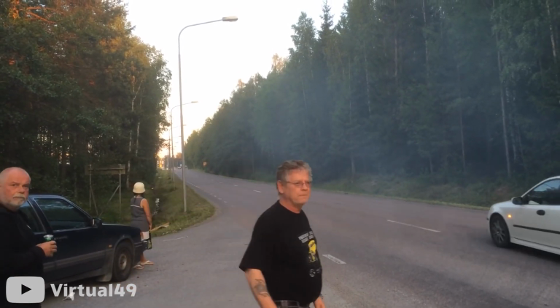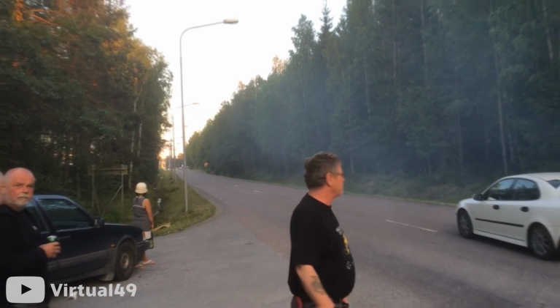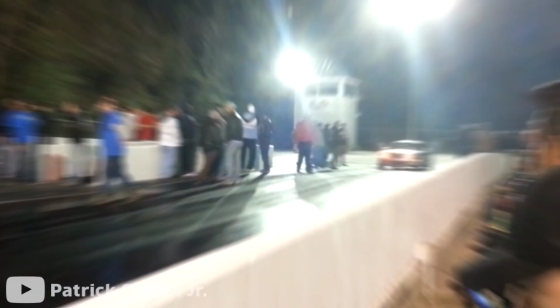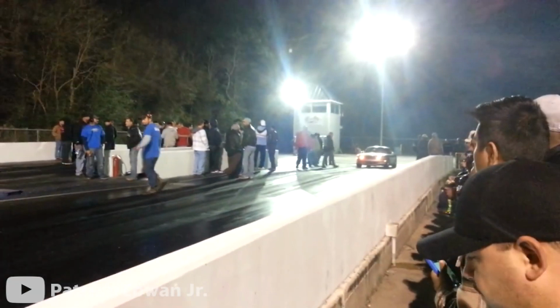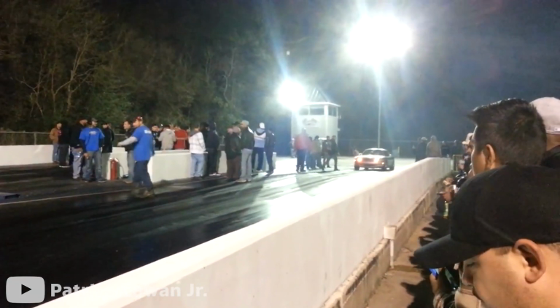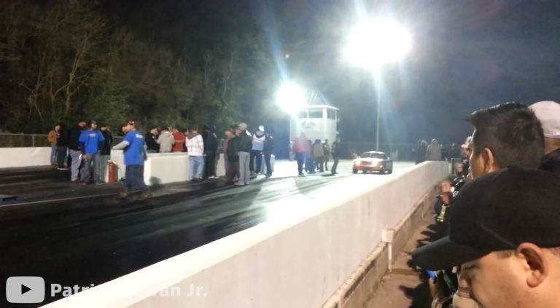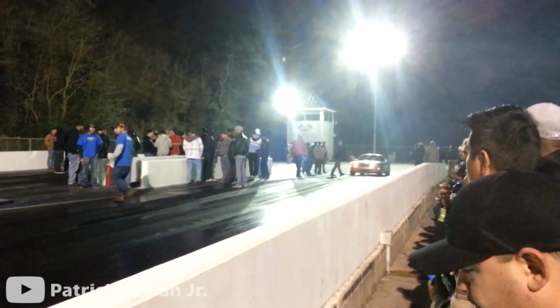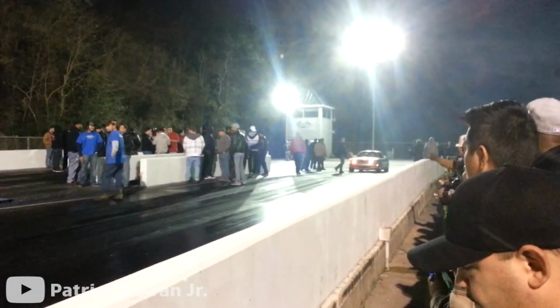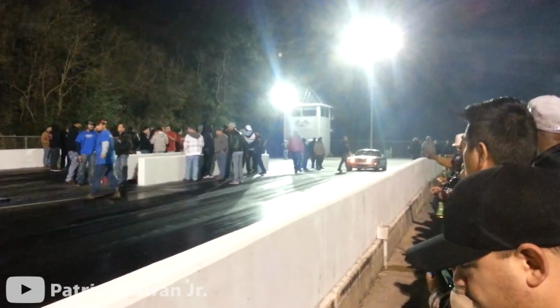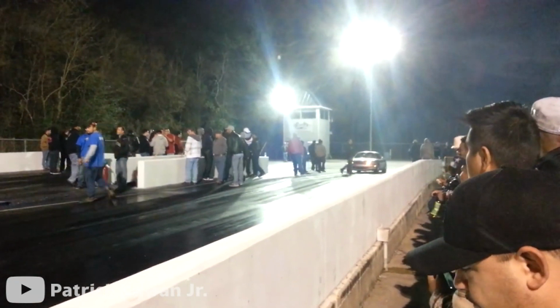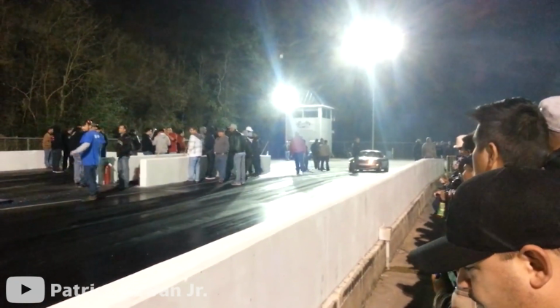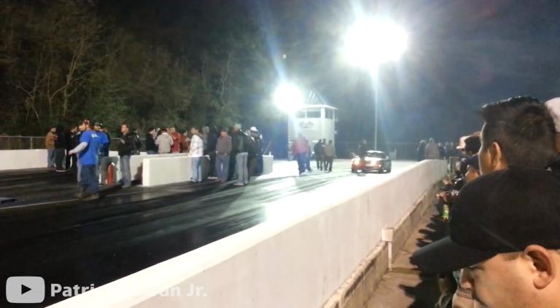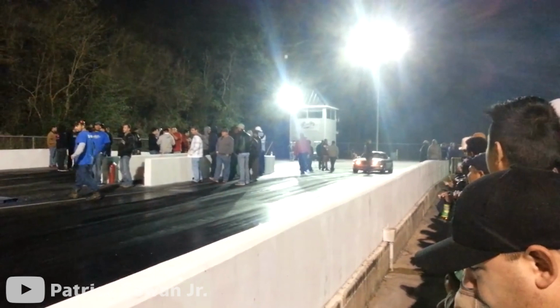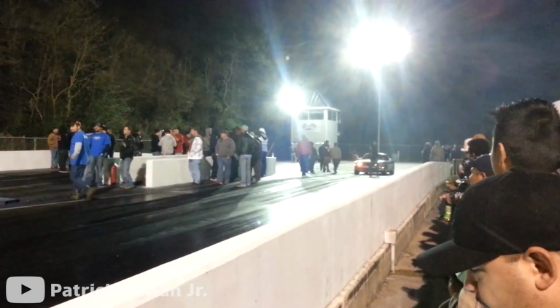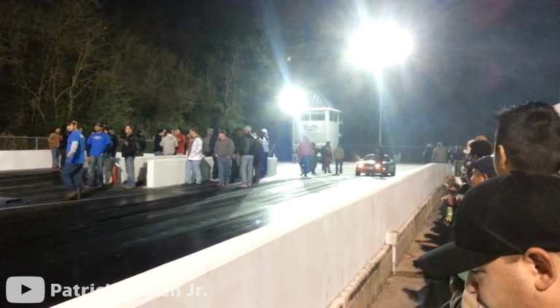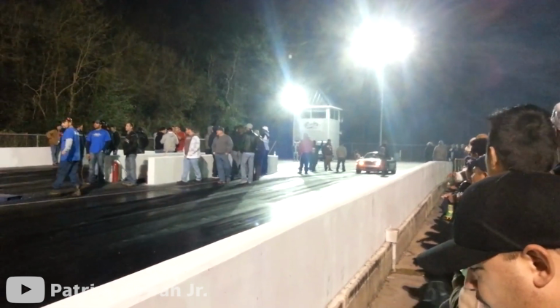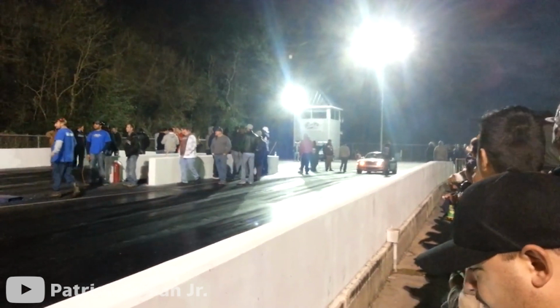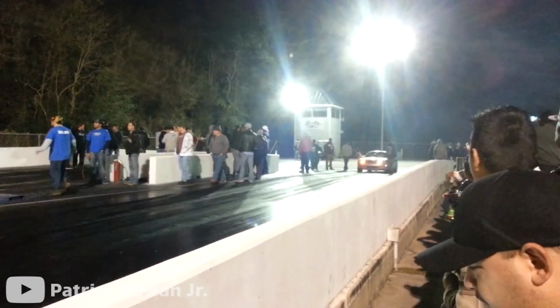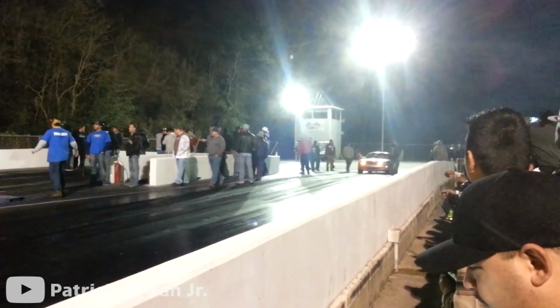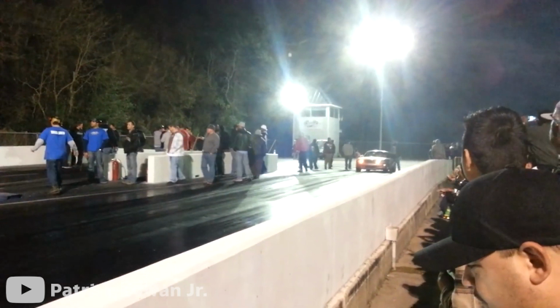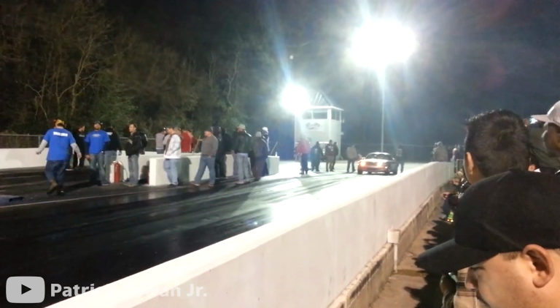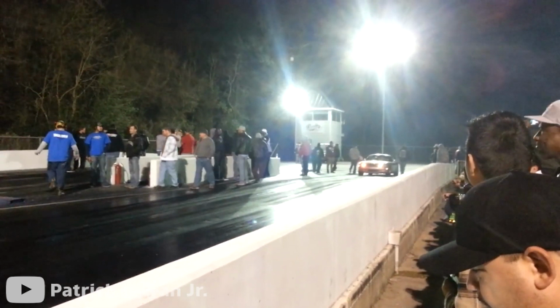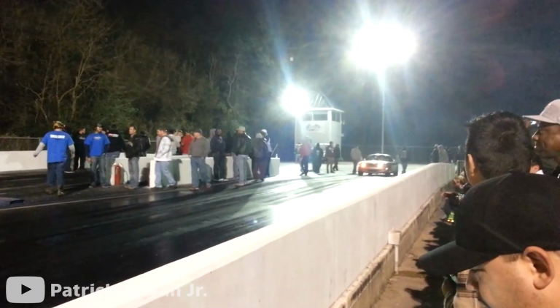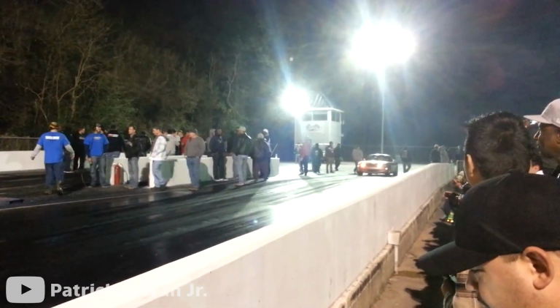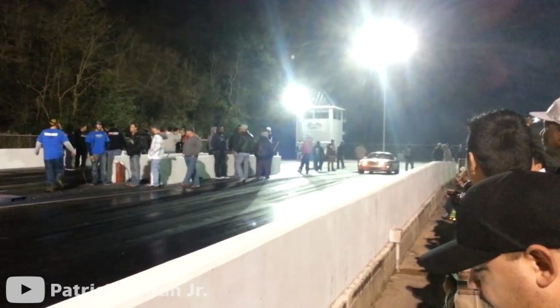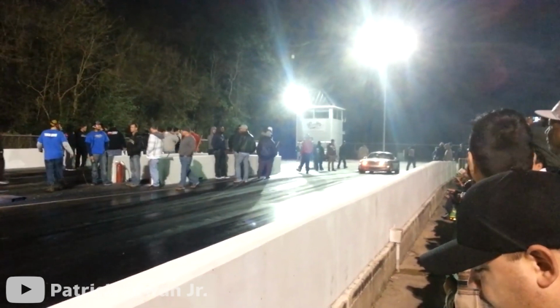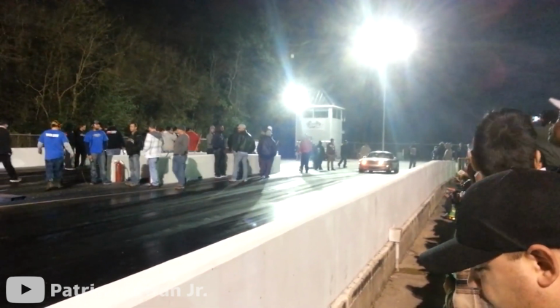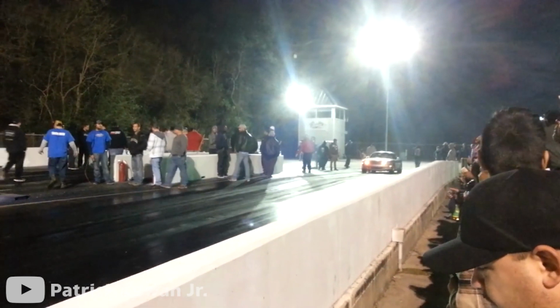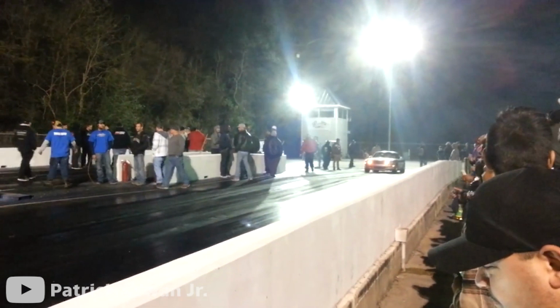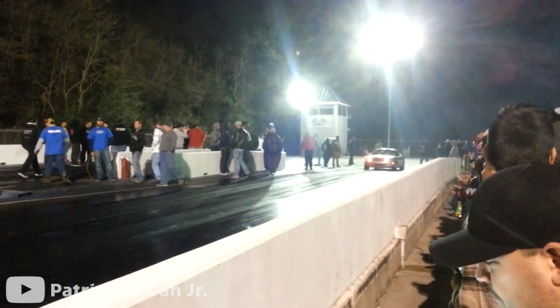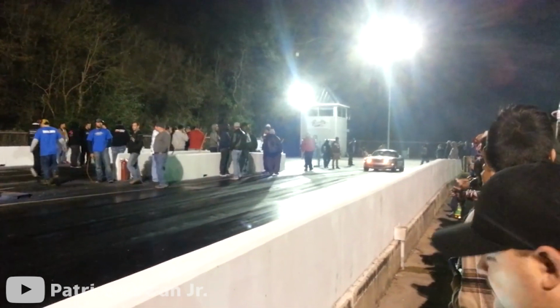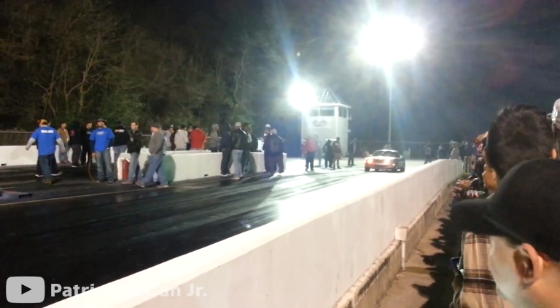Take a listen to this supercharged MX-5 pushing 30 psi of boost.